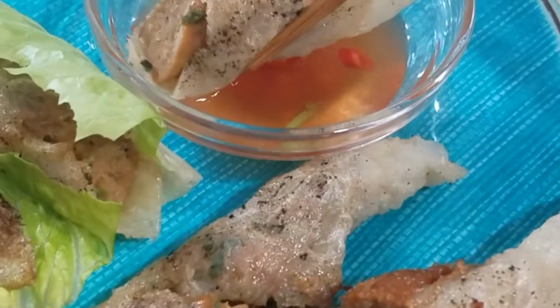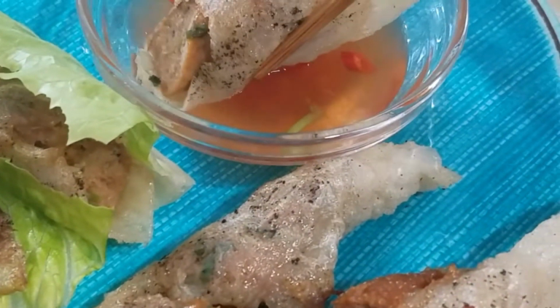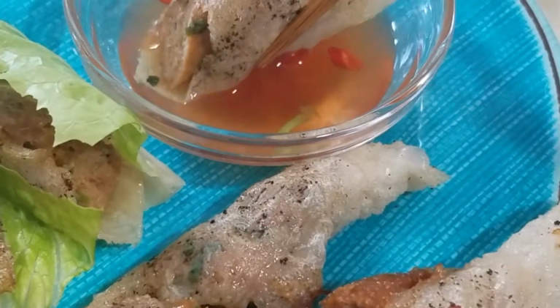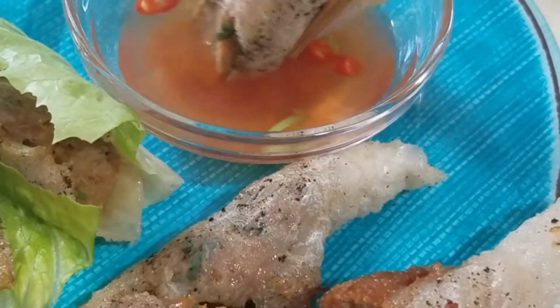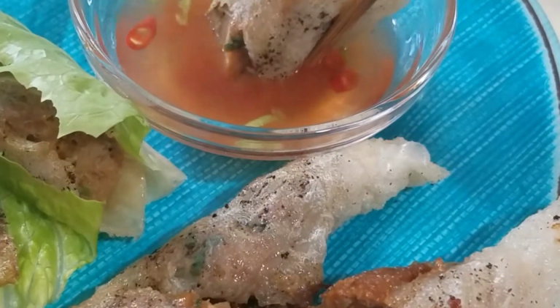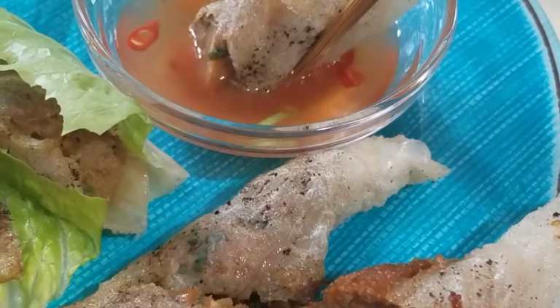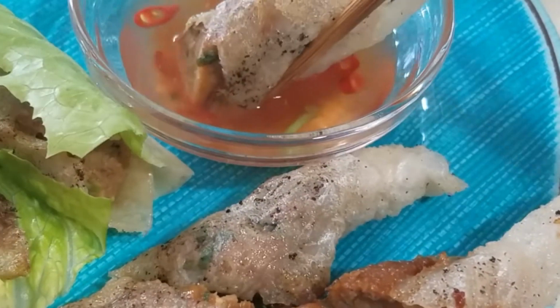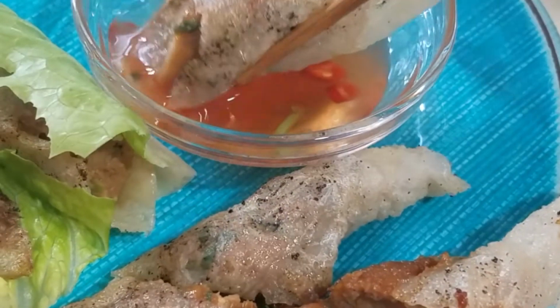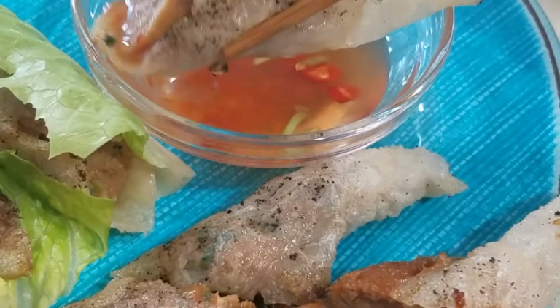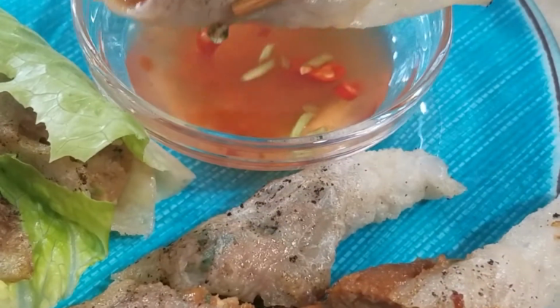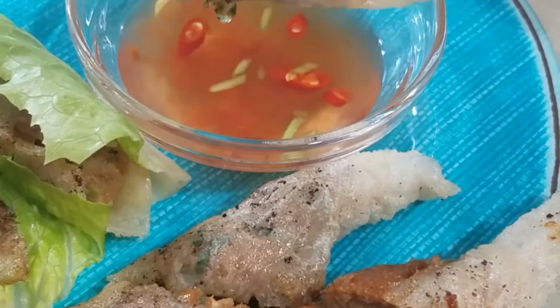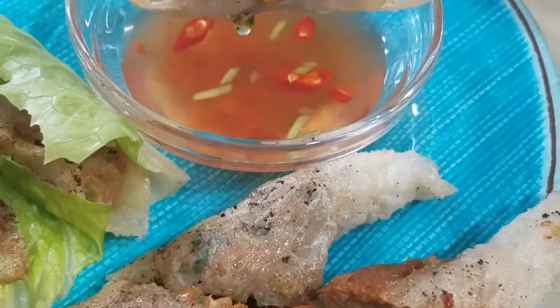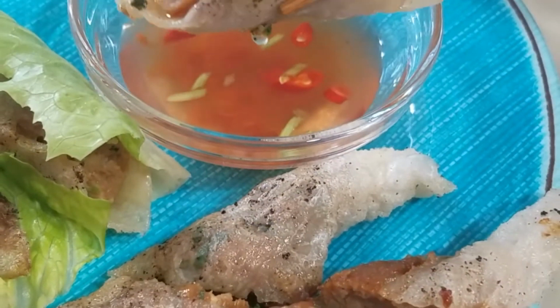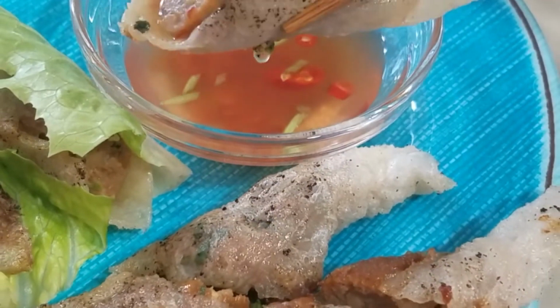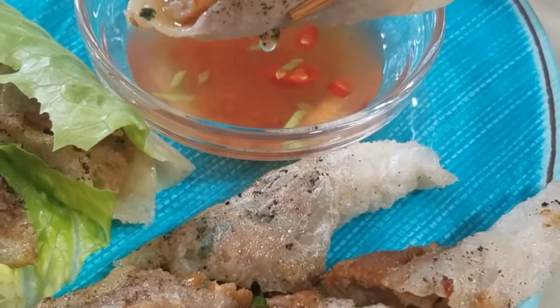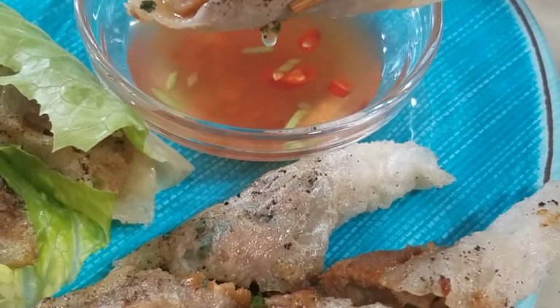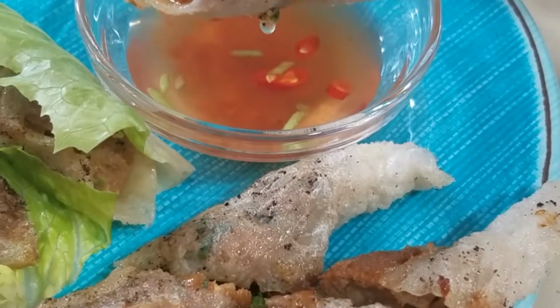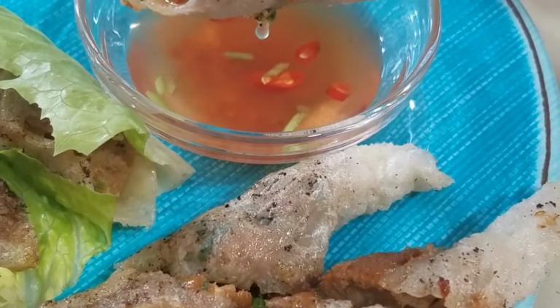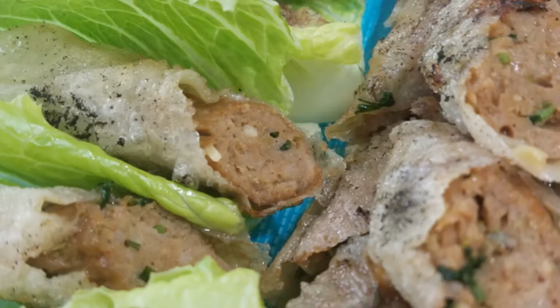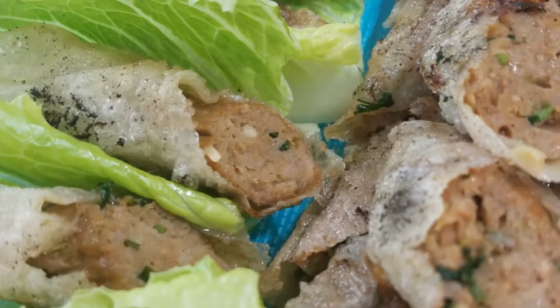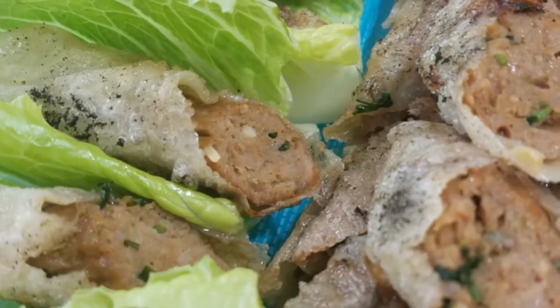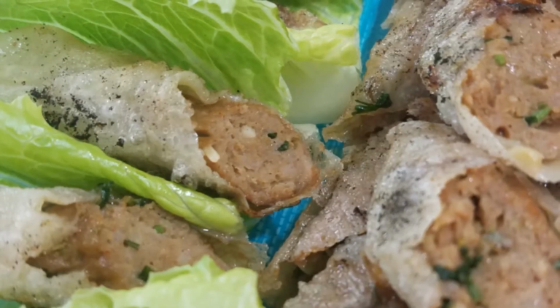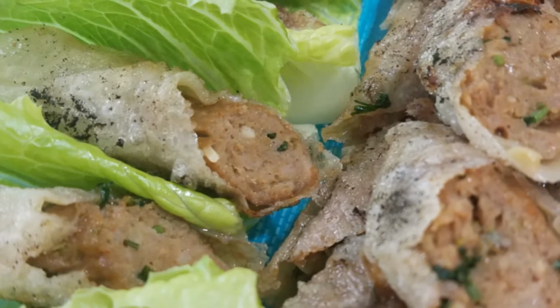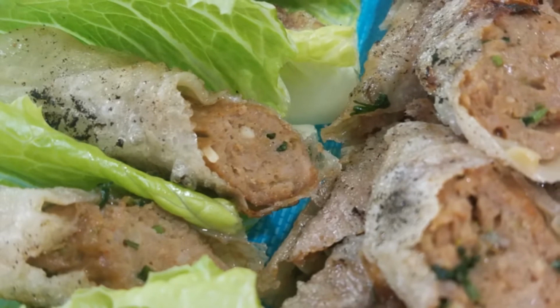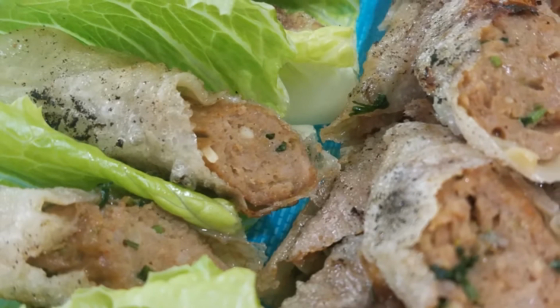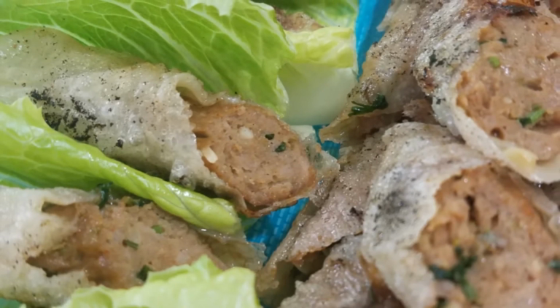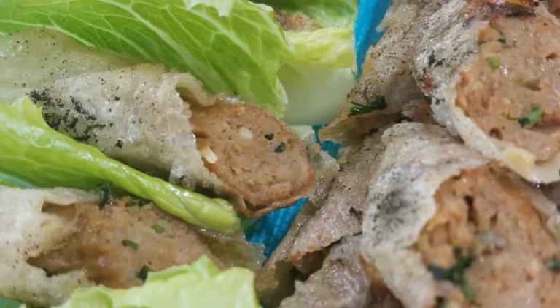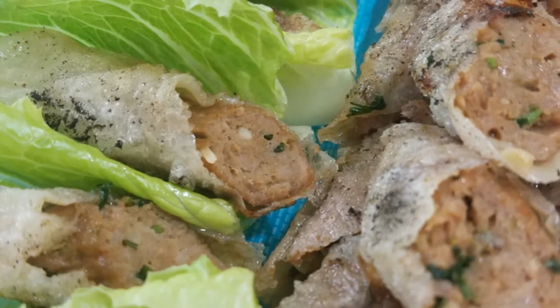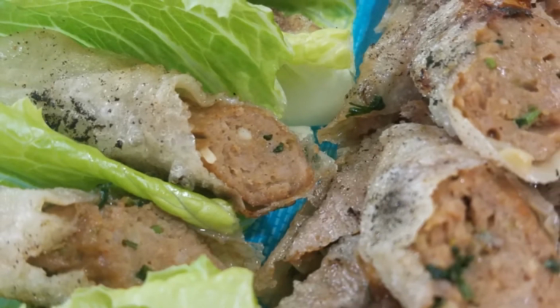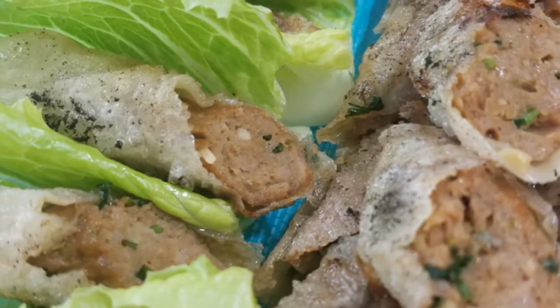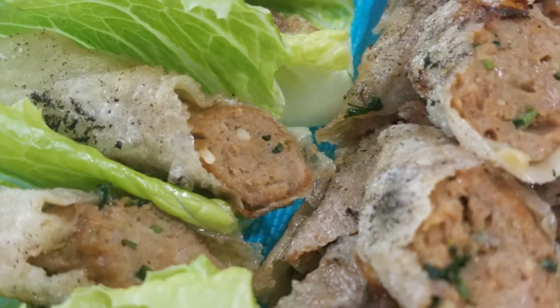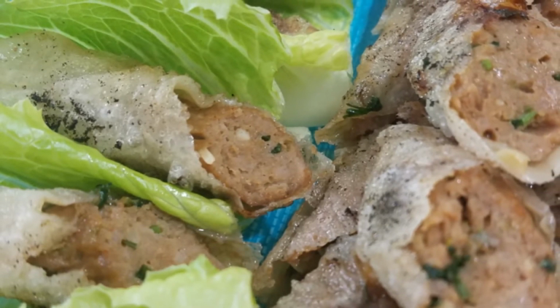As for your dipping sauce, you may have spicy vinegar or any sweet chili sauce.